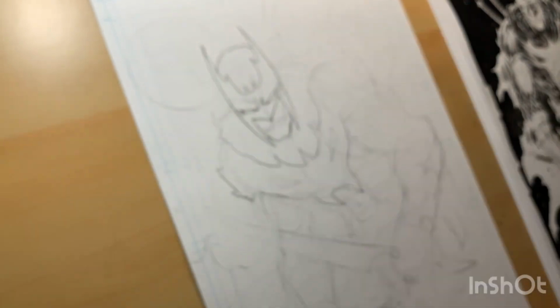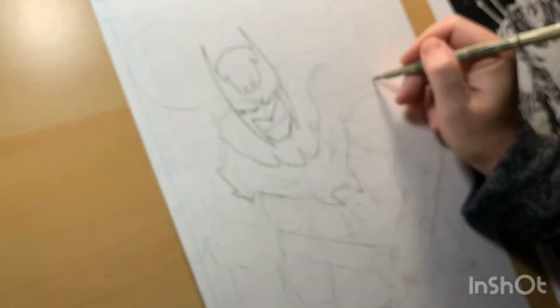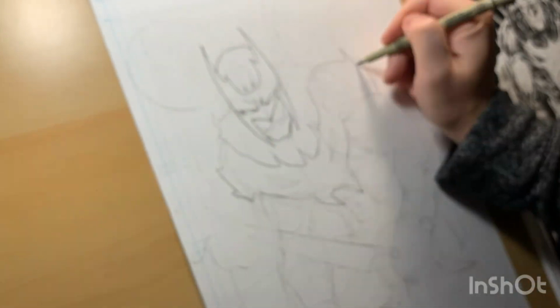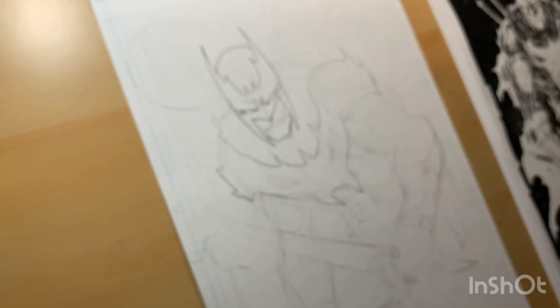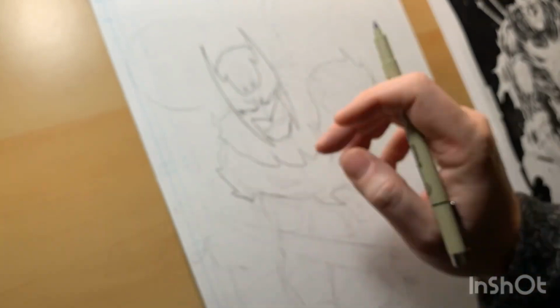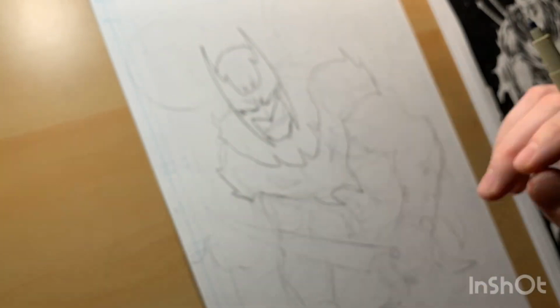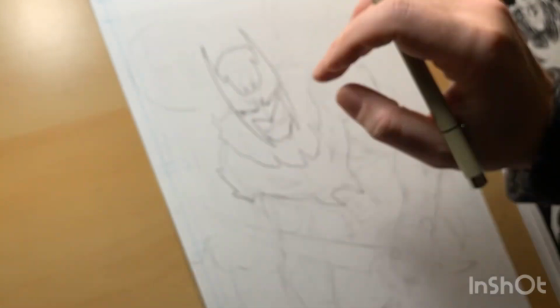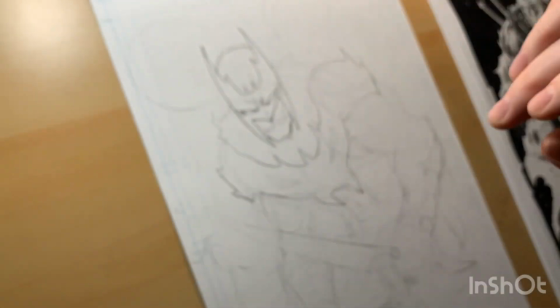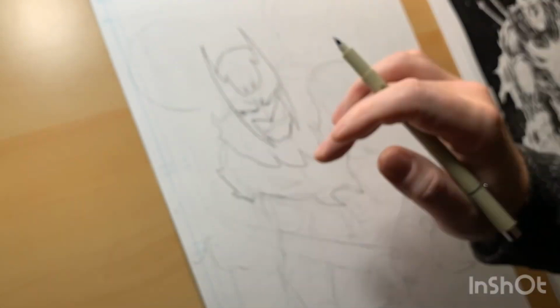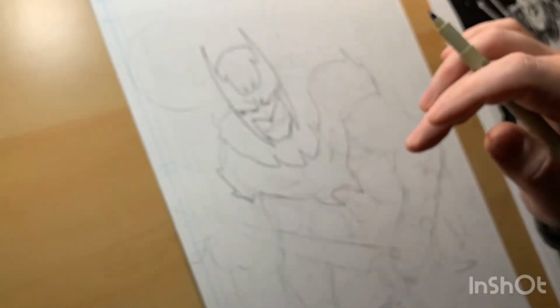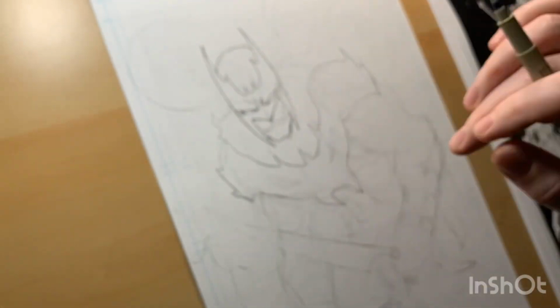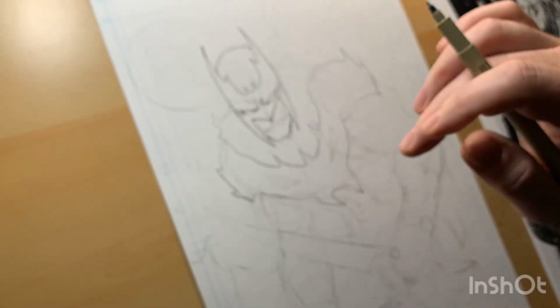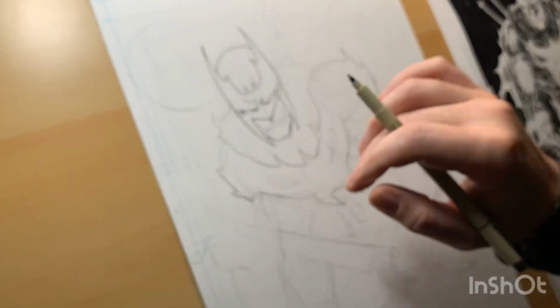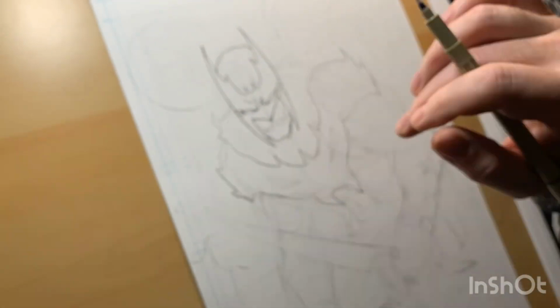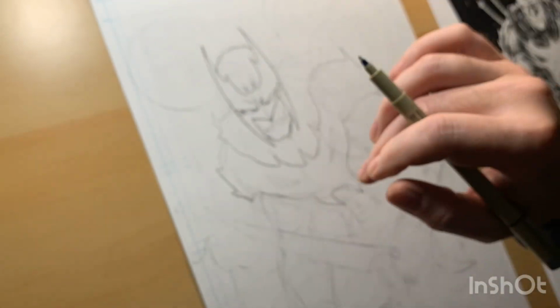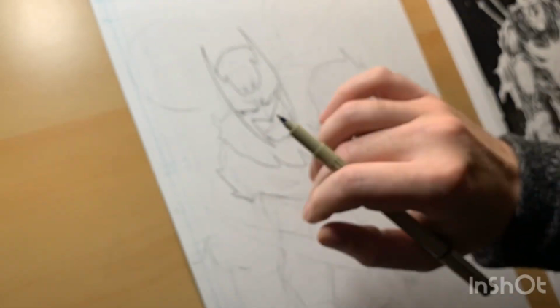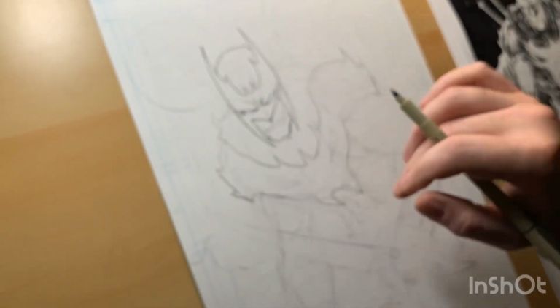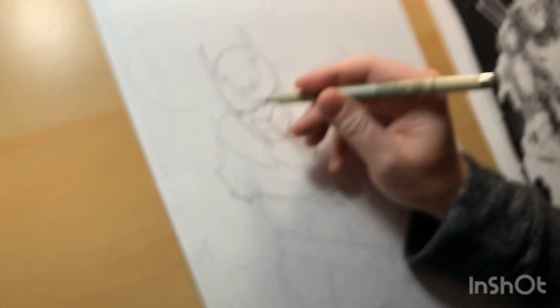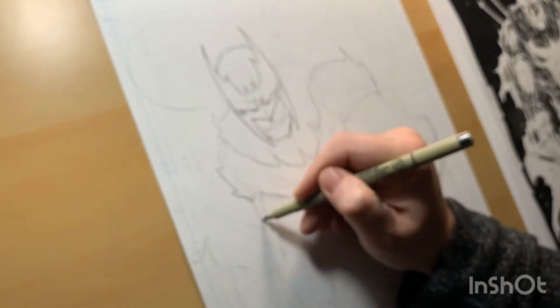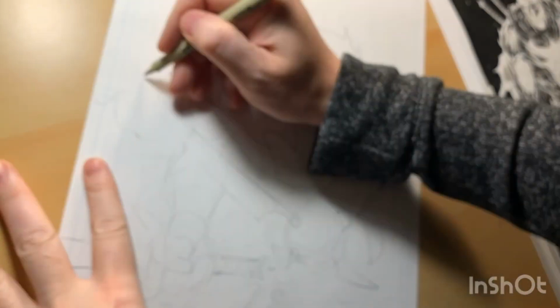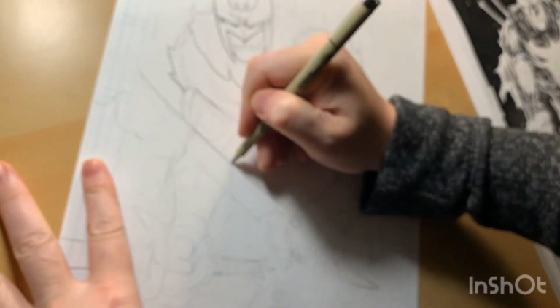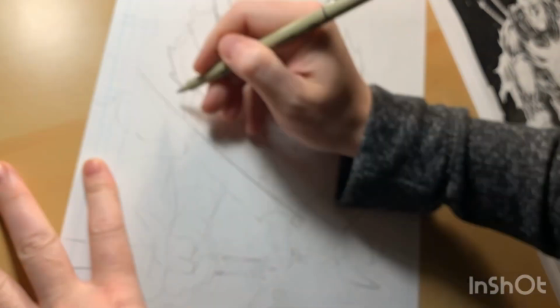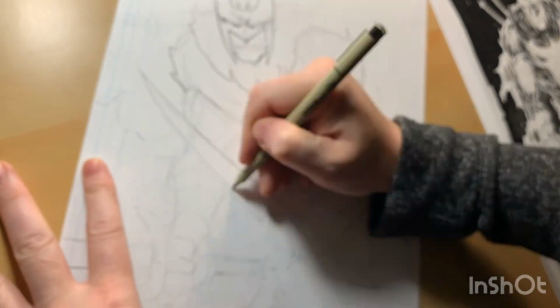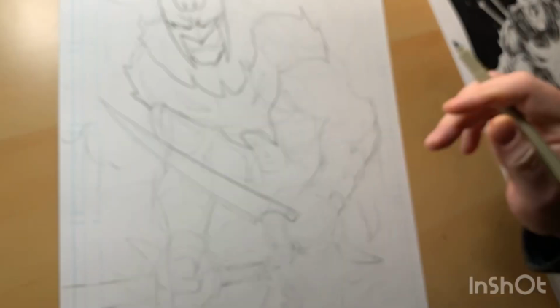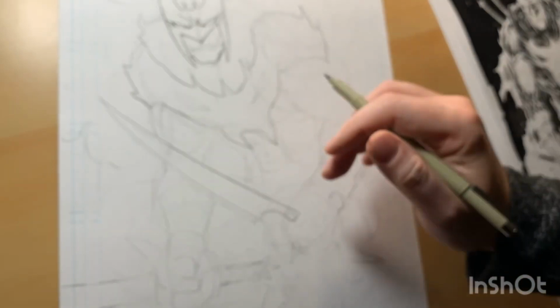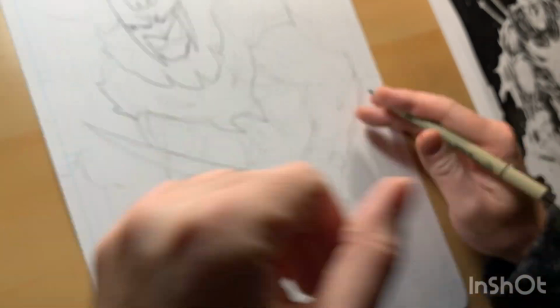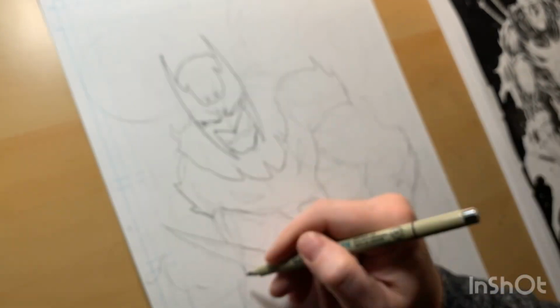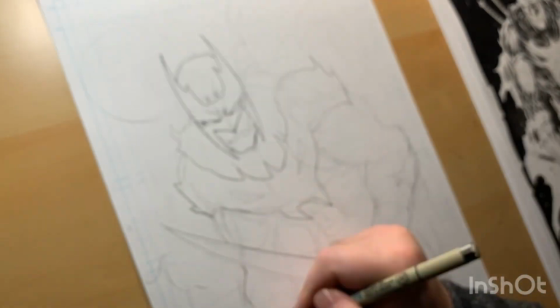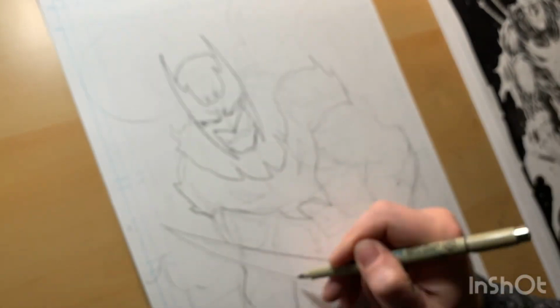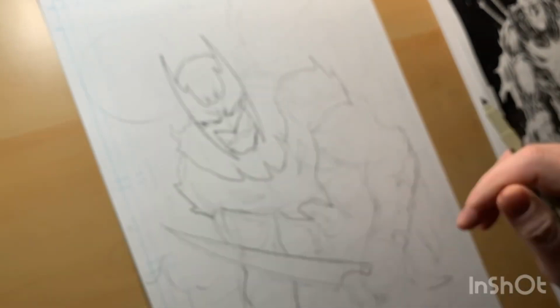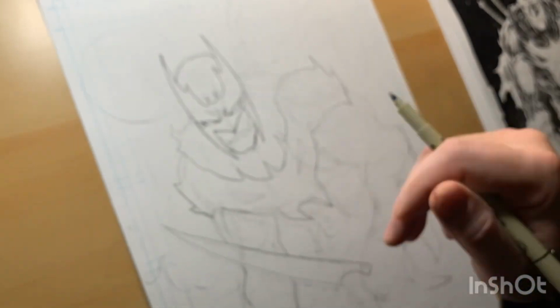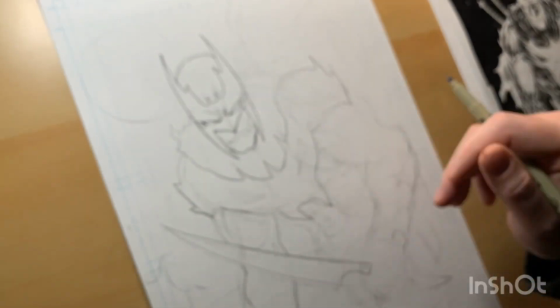I wanted to design a character, a bad guy, to fight the good guys in my next comic book series.